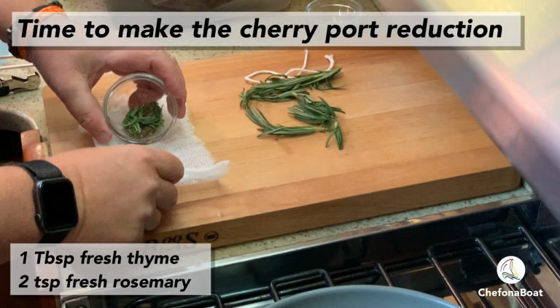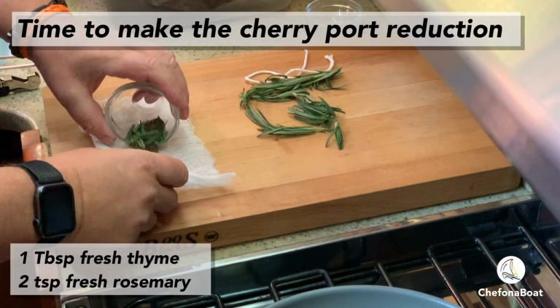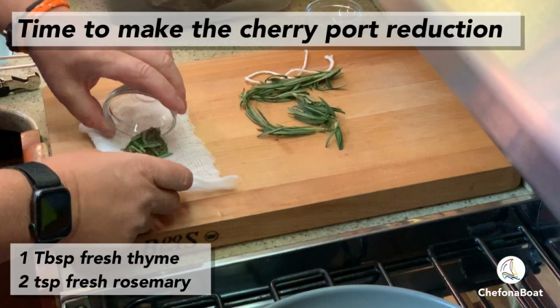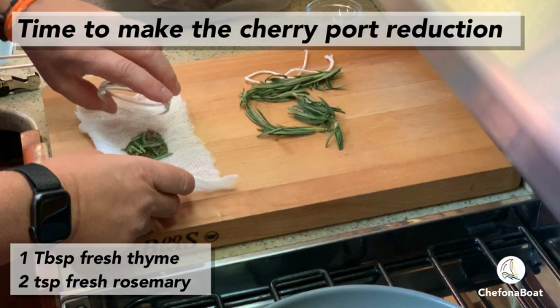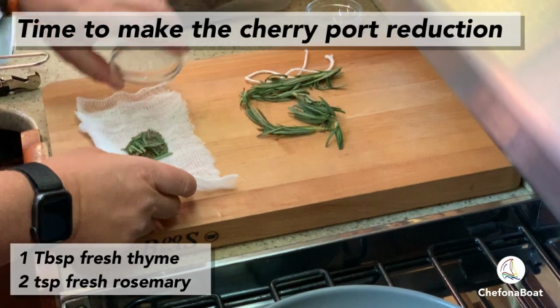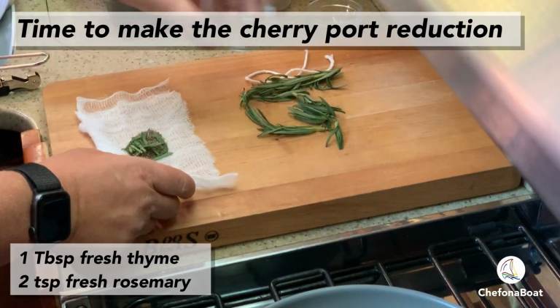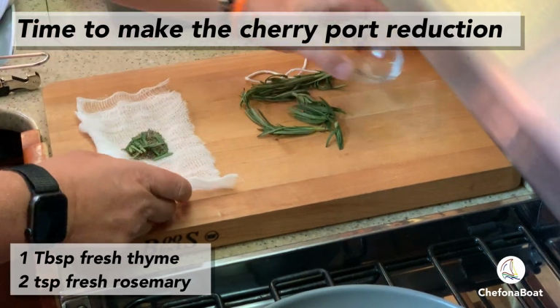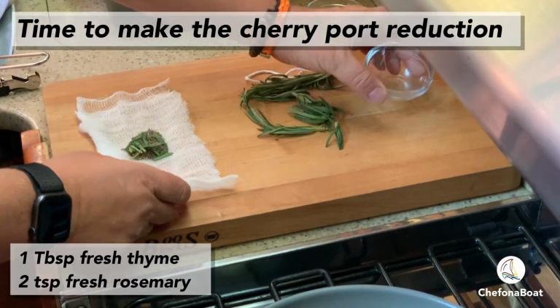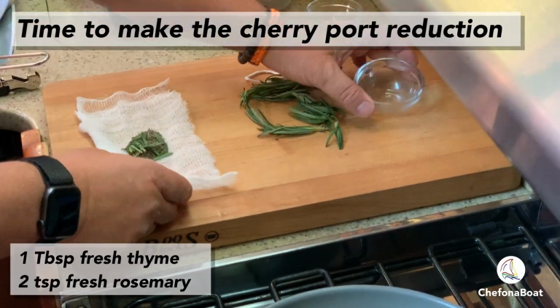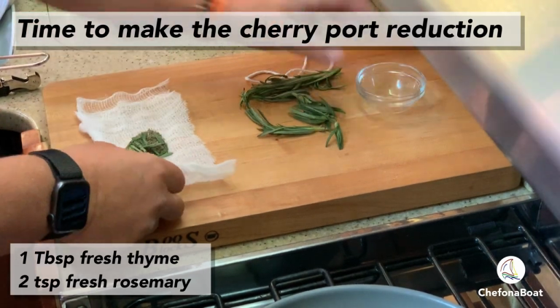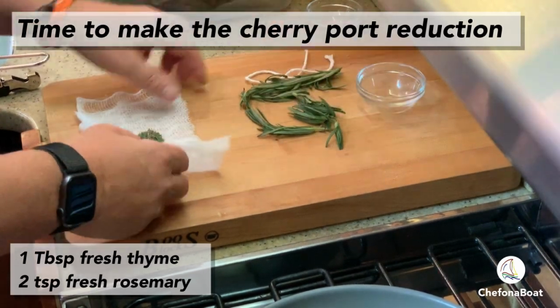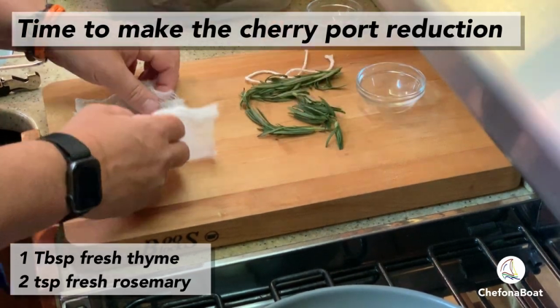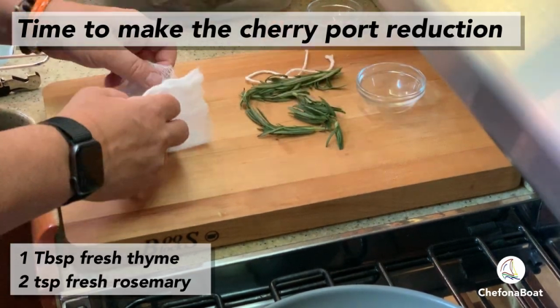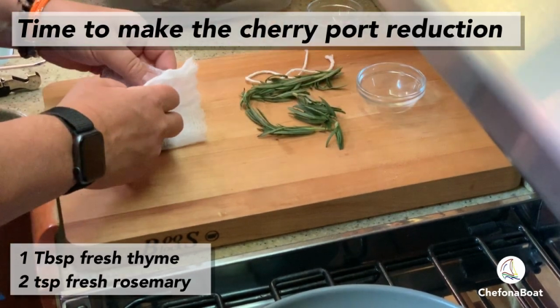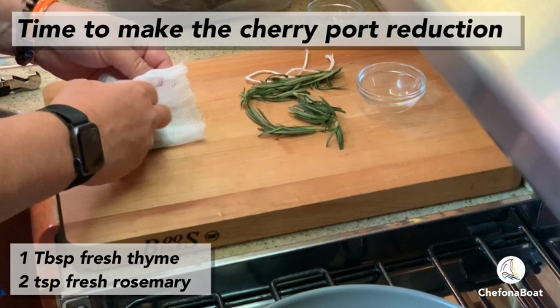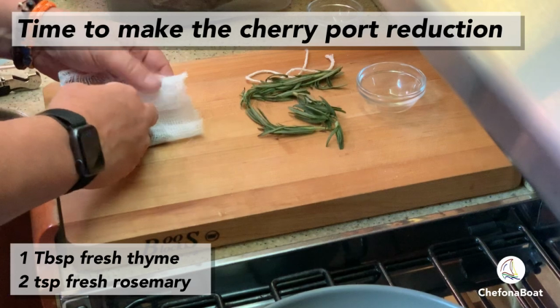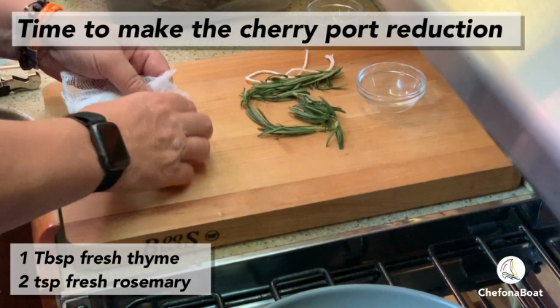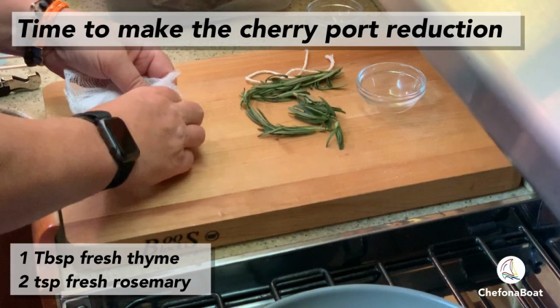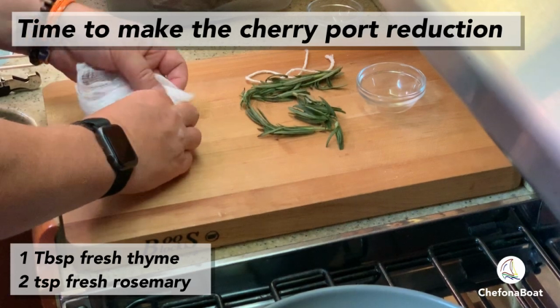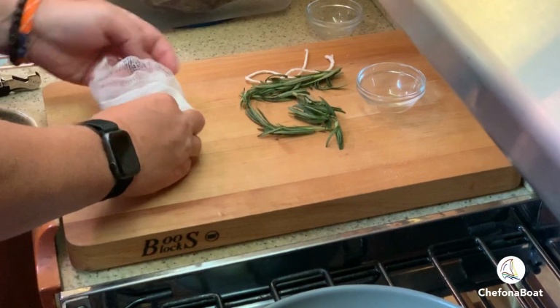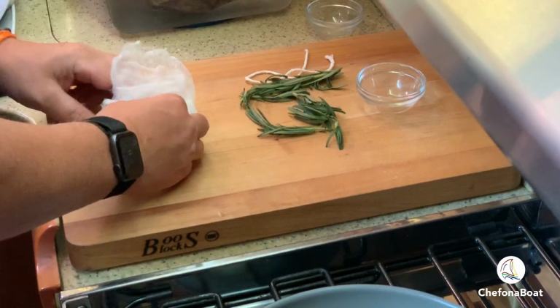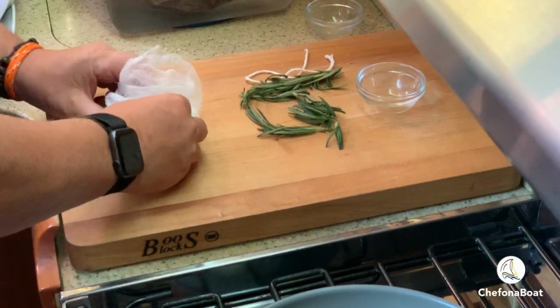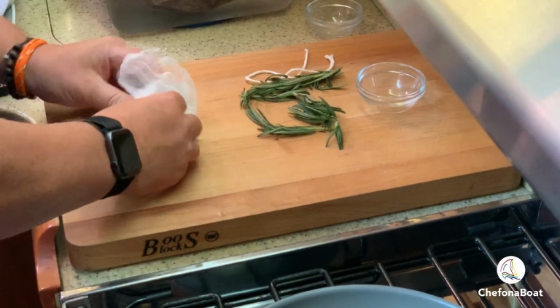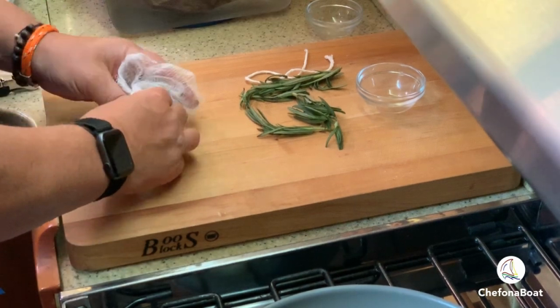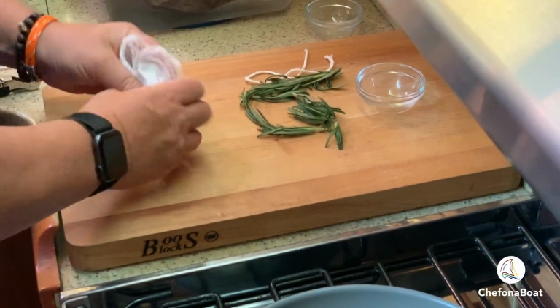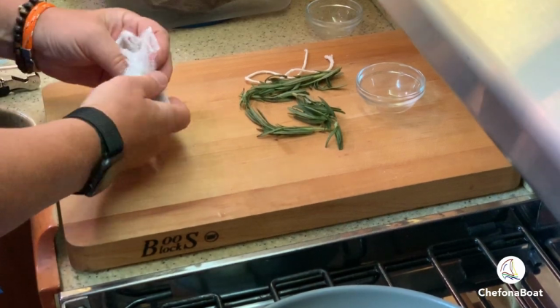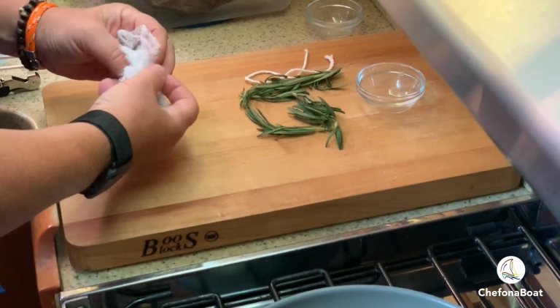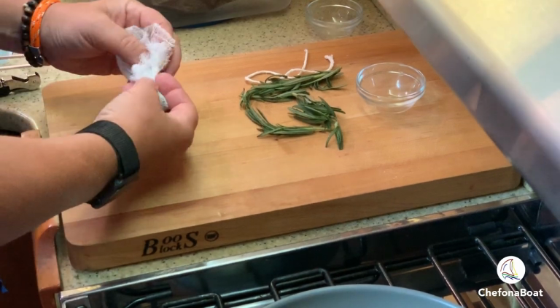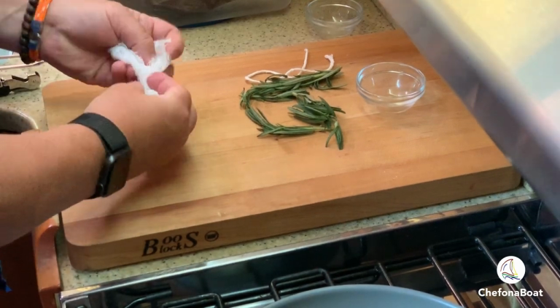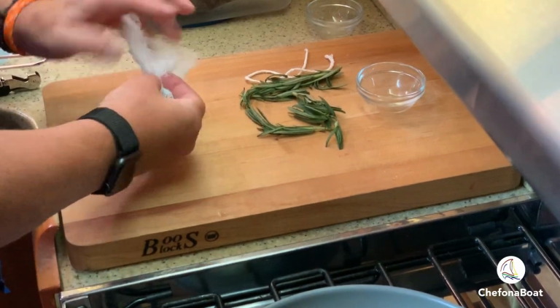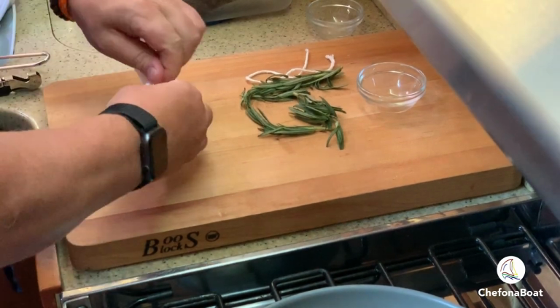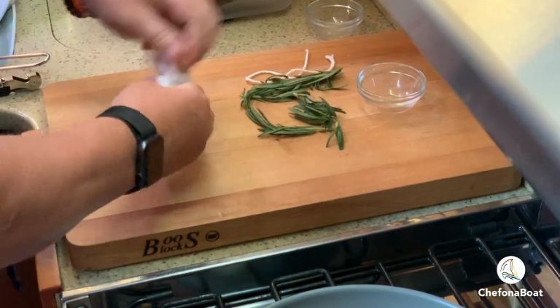Spice bags are a great way to infuse cooking liquids and sauces, allowing for easy removal later.